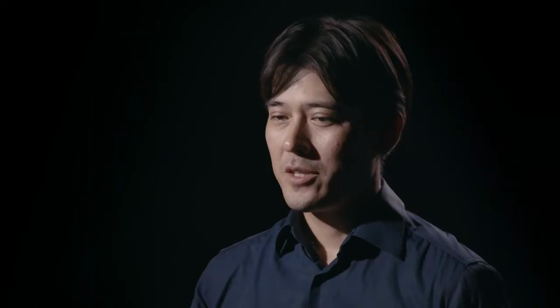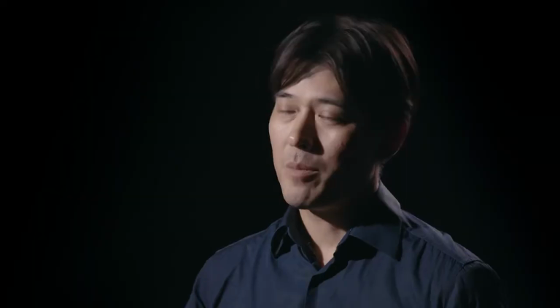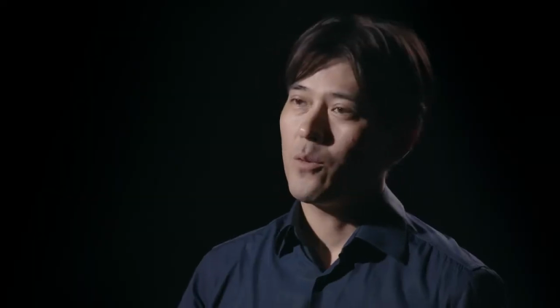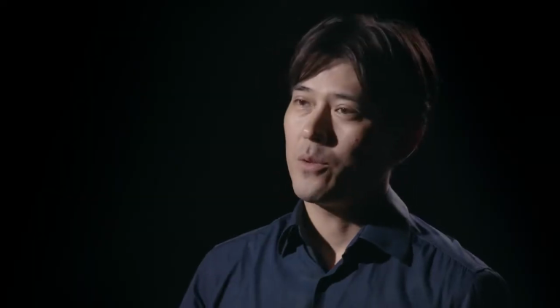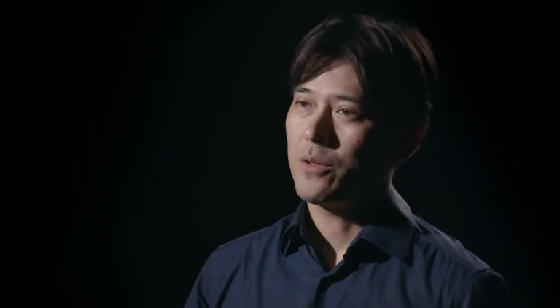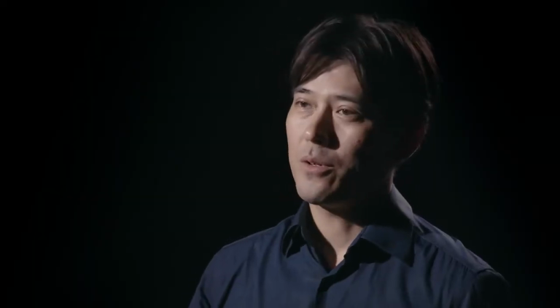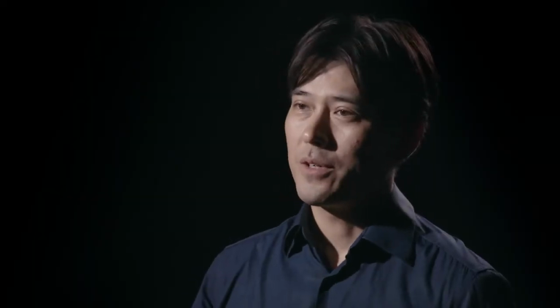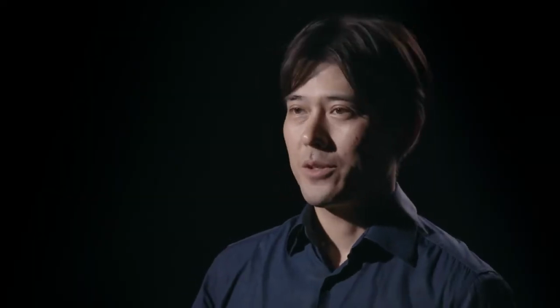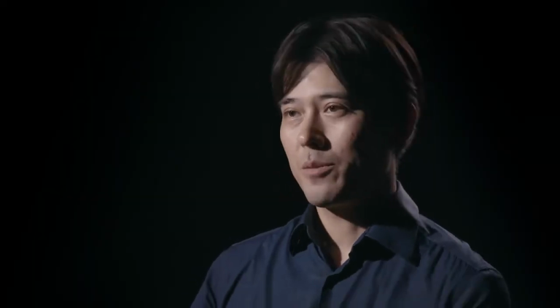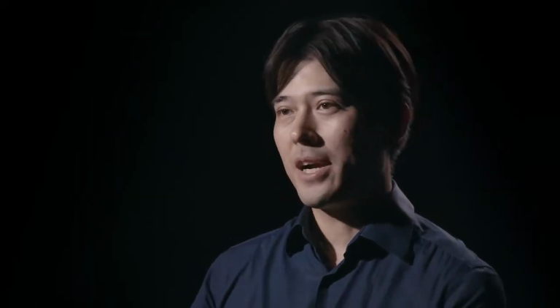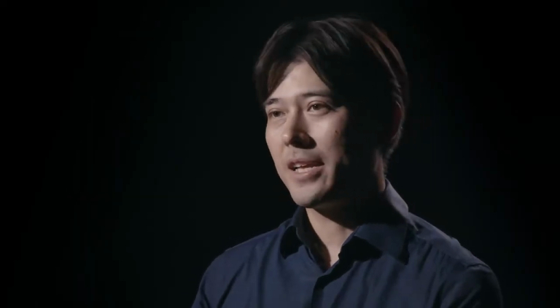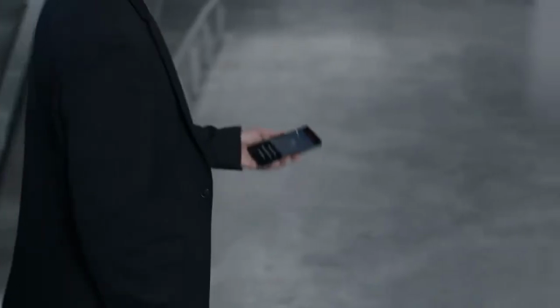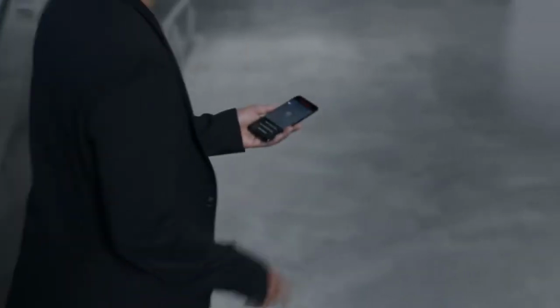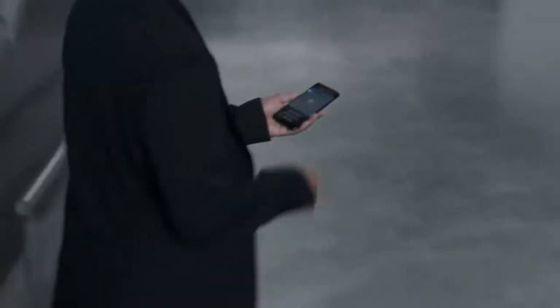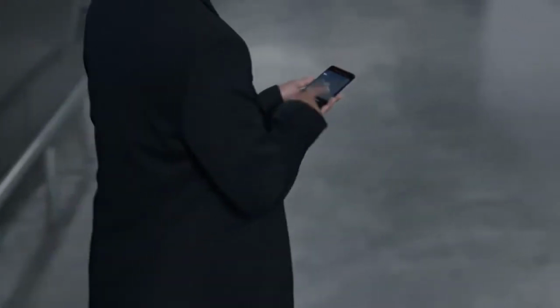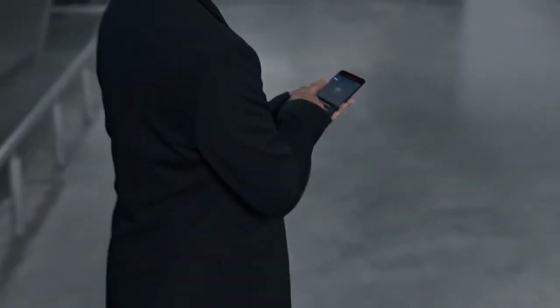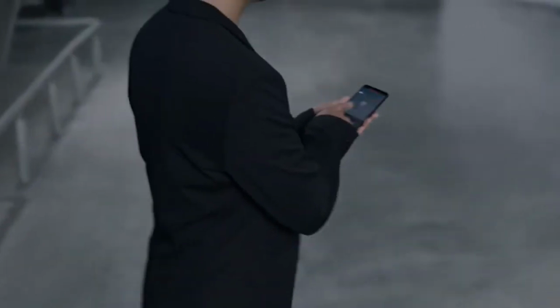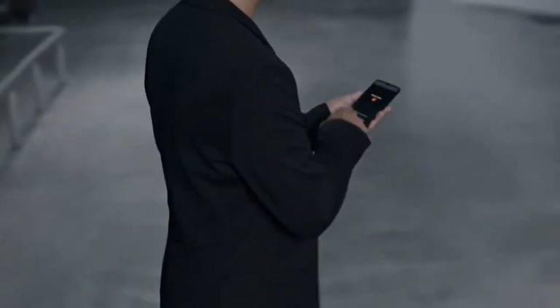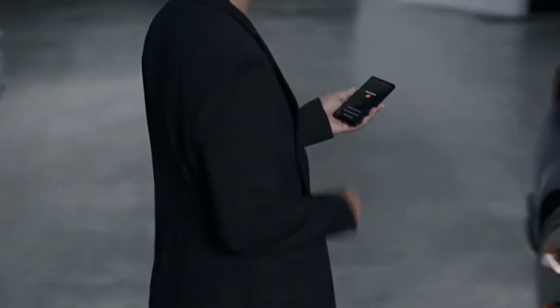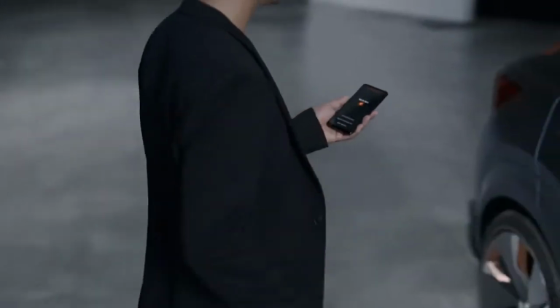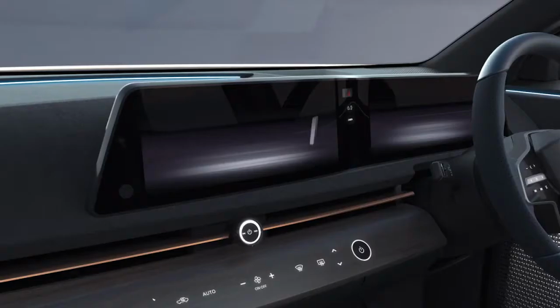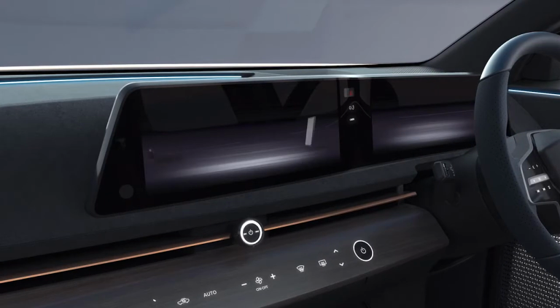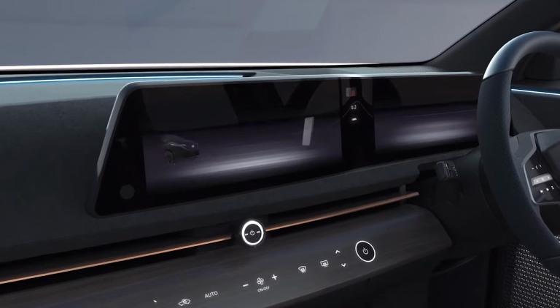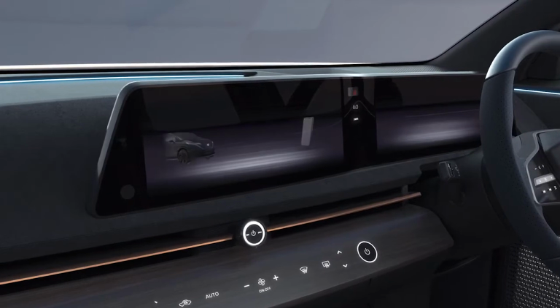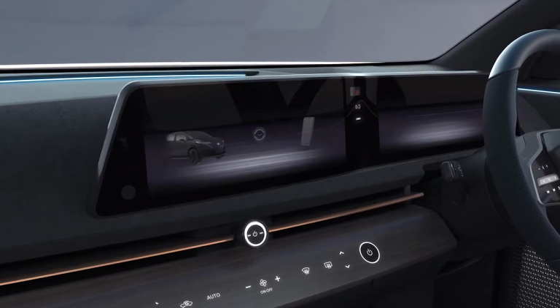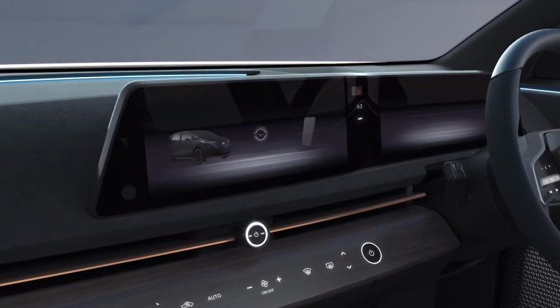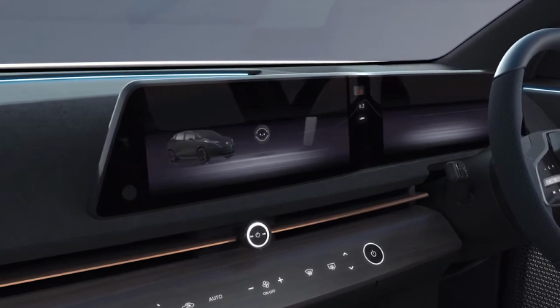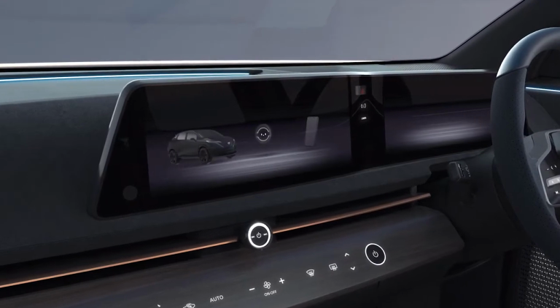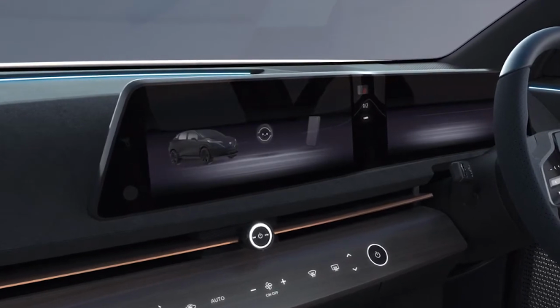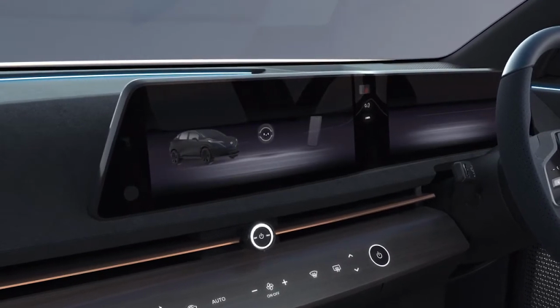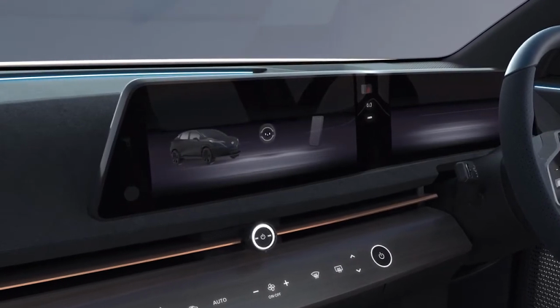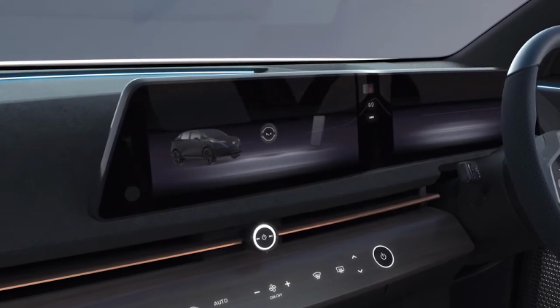Smartphone and car are combined, and the world of the car and the outside world are no longer disconnected.